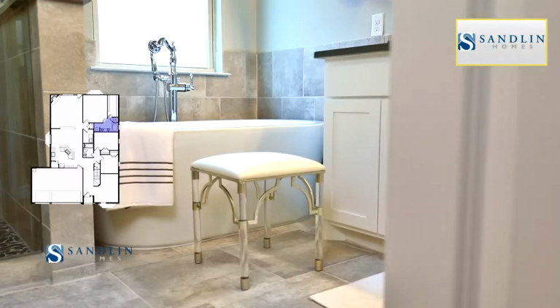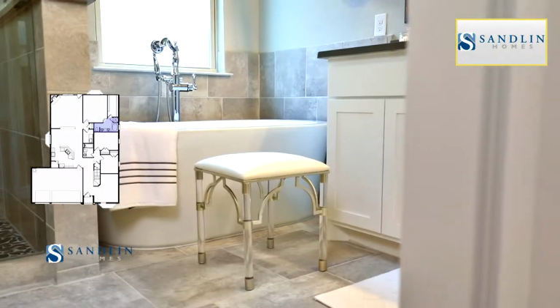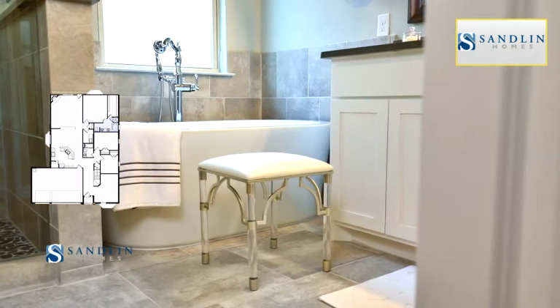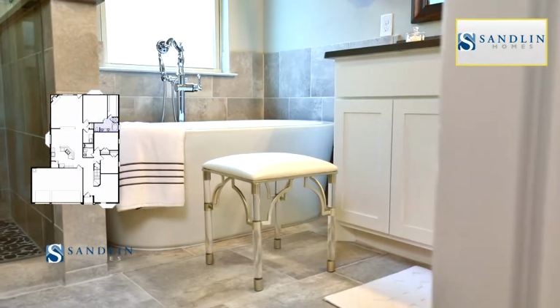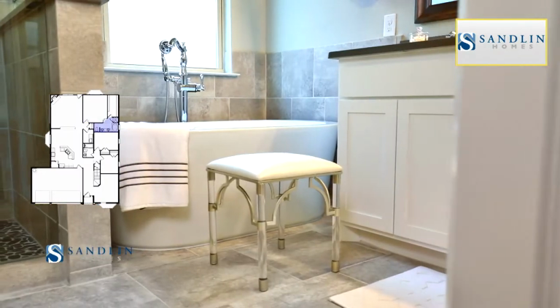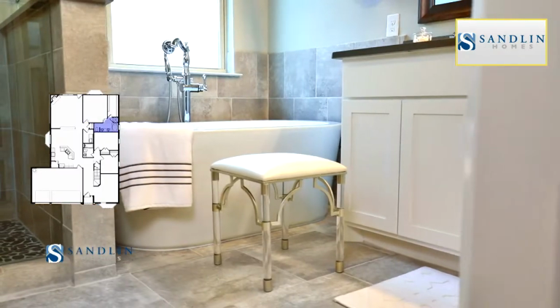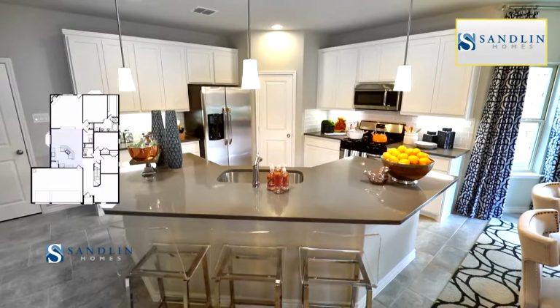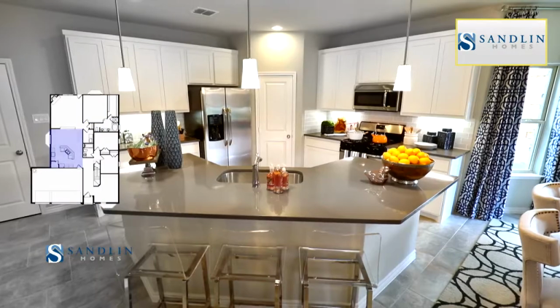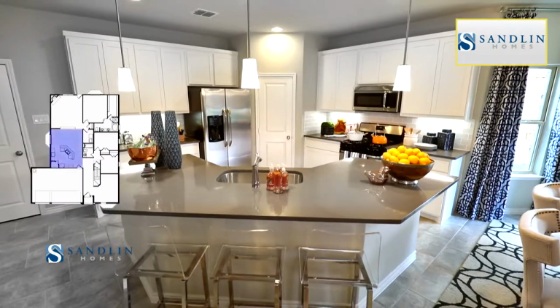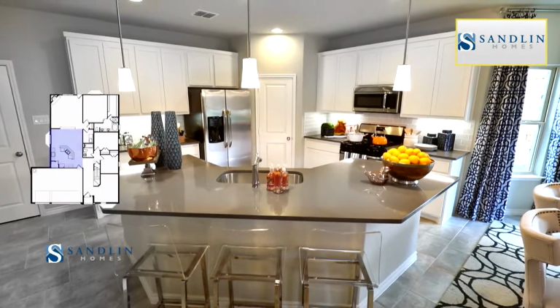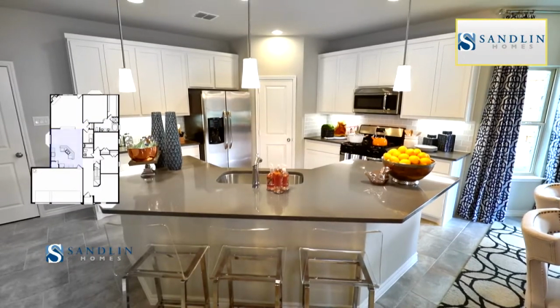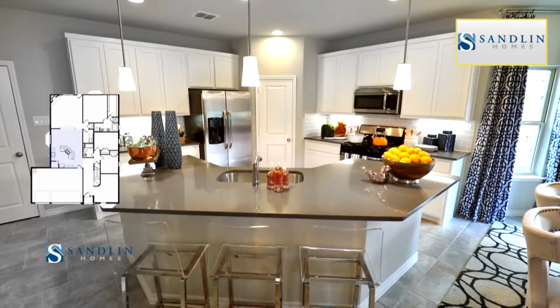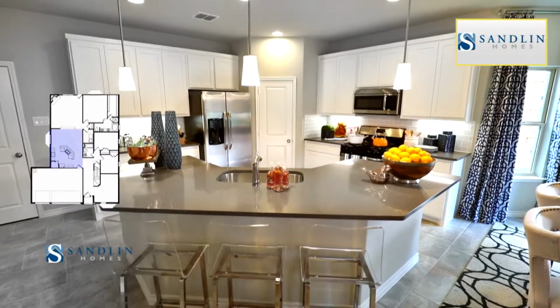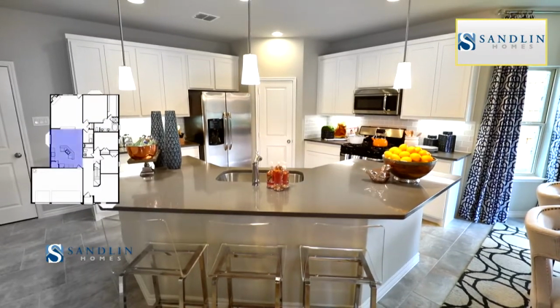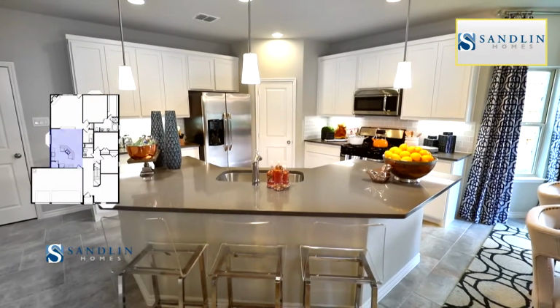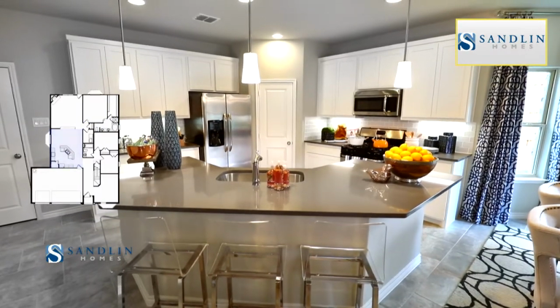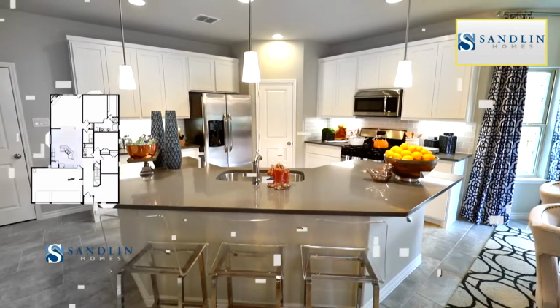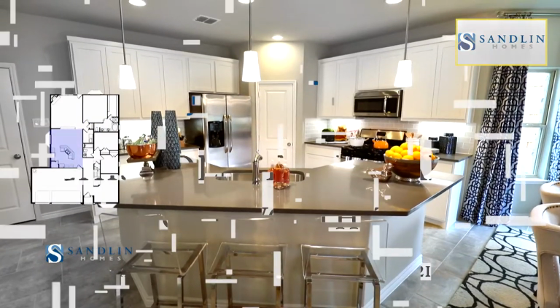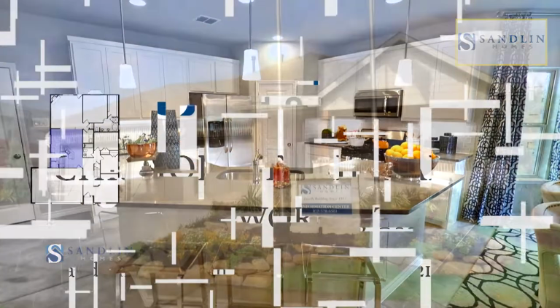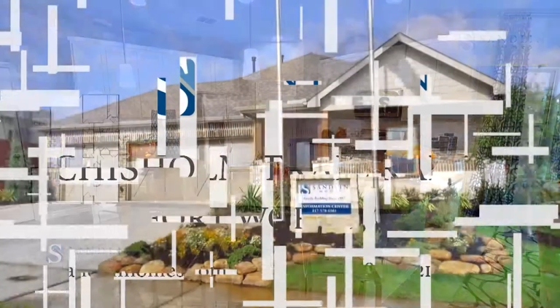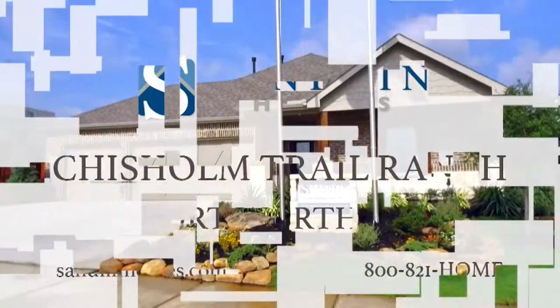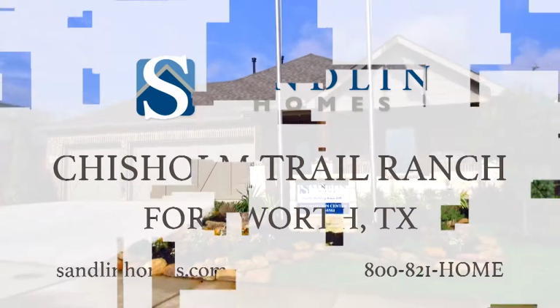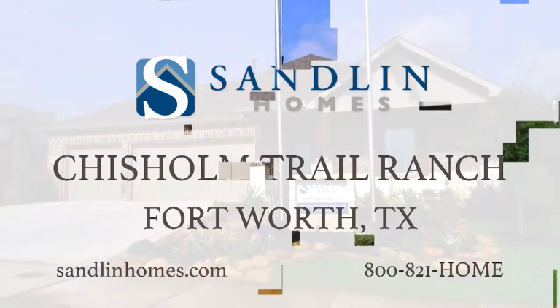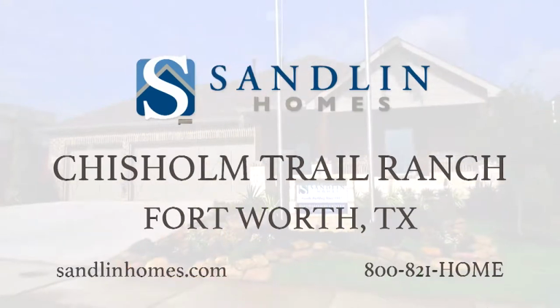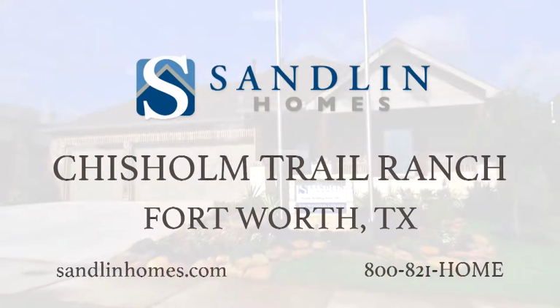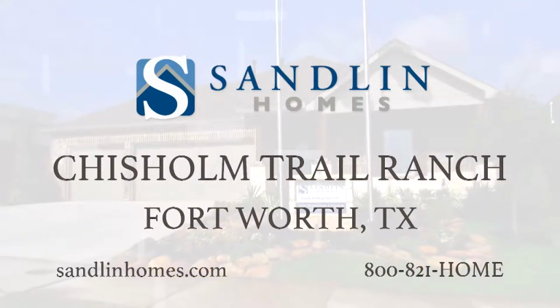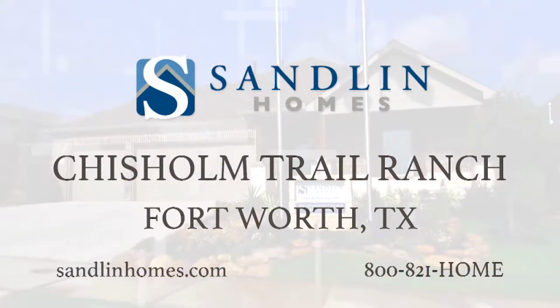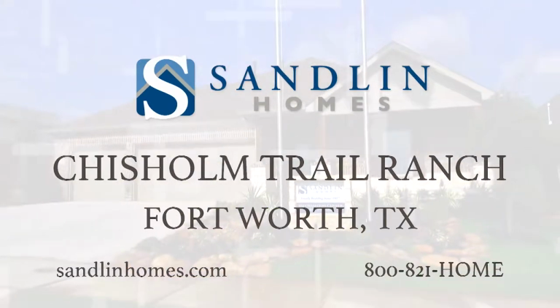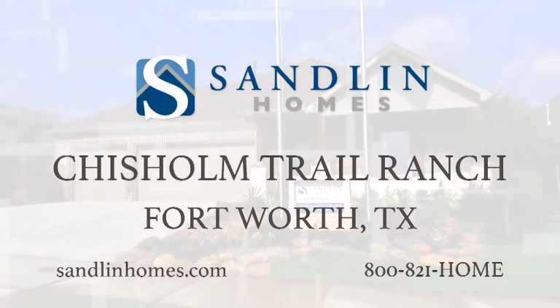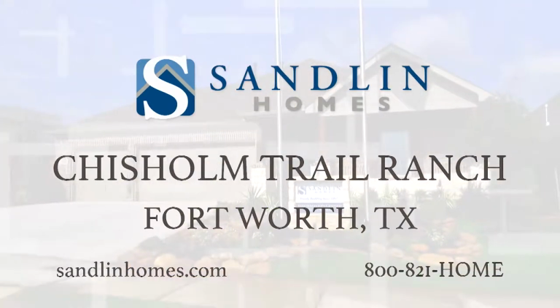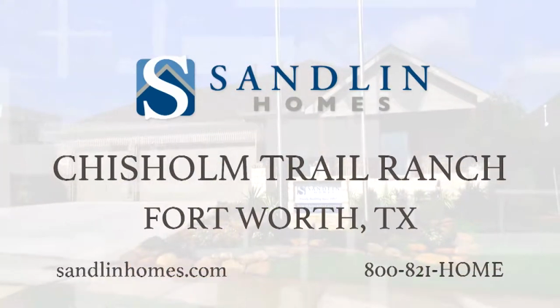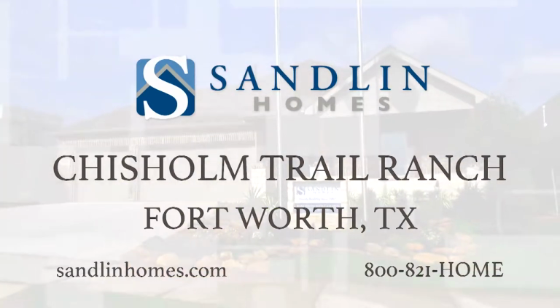Head west and tour Sandlin's new model home in Chisholm Trail Ranch. It's the new home community you've been searching for.